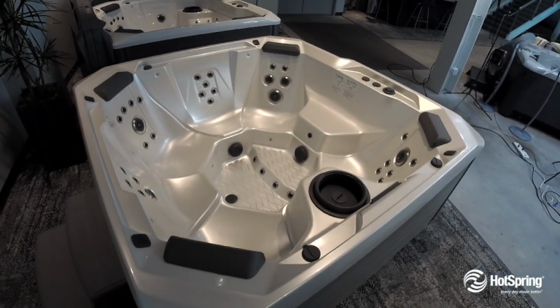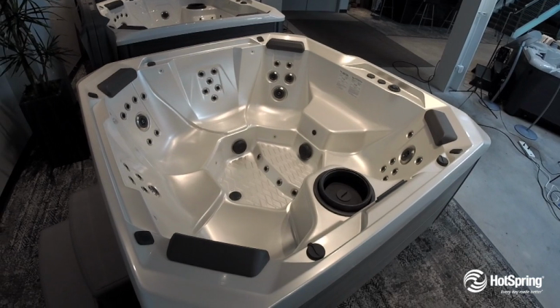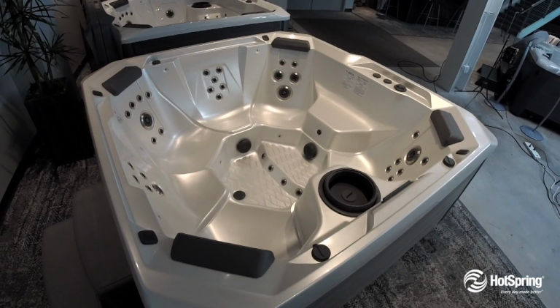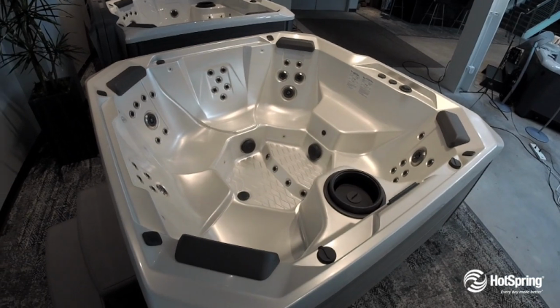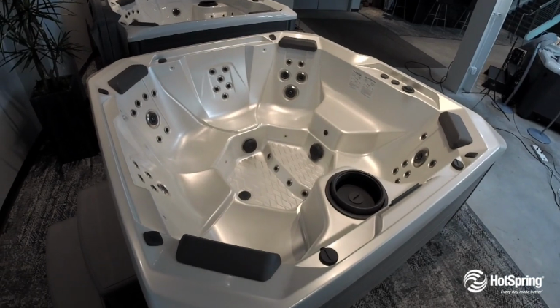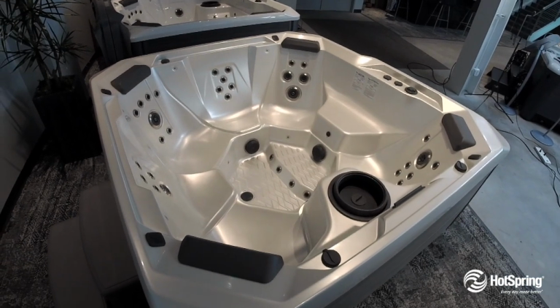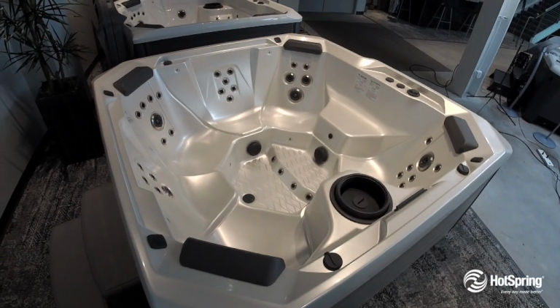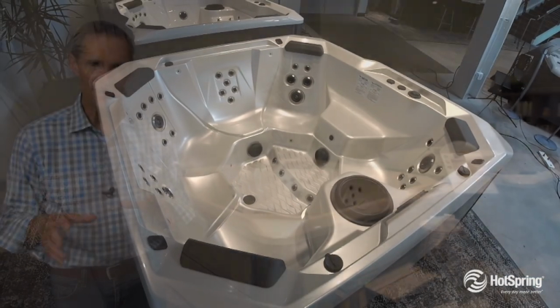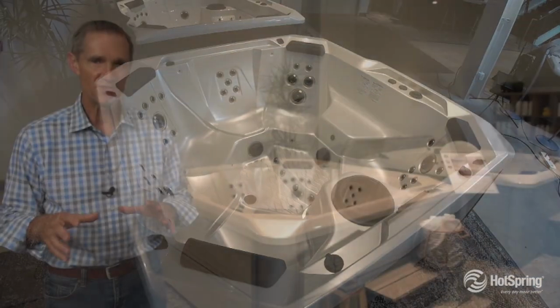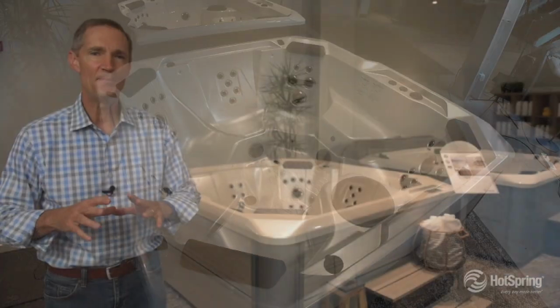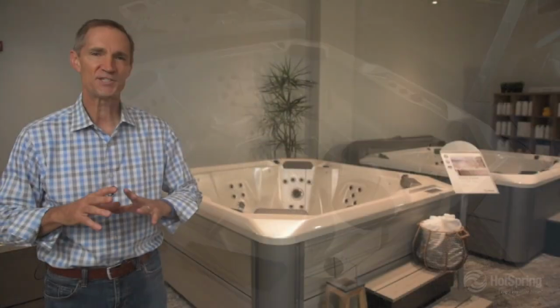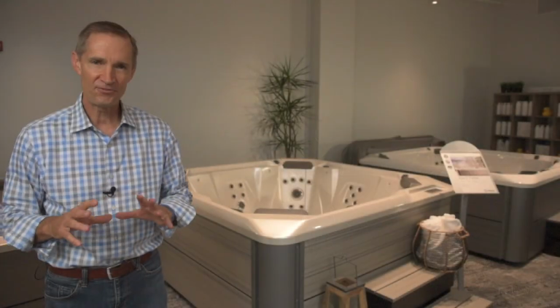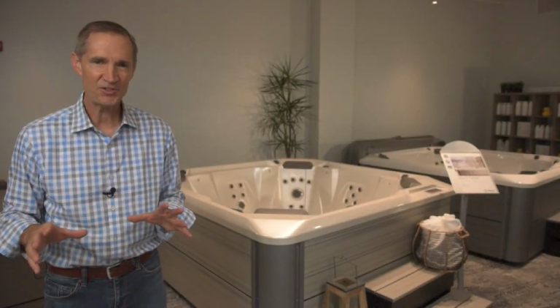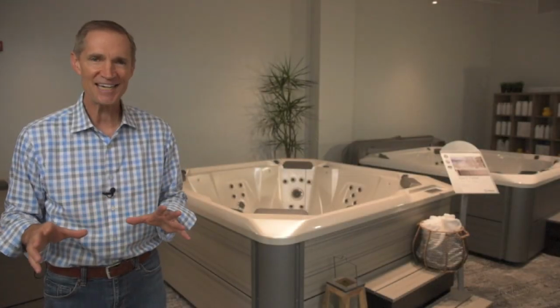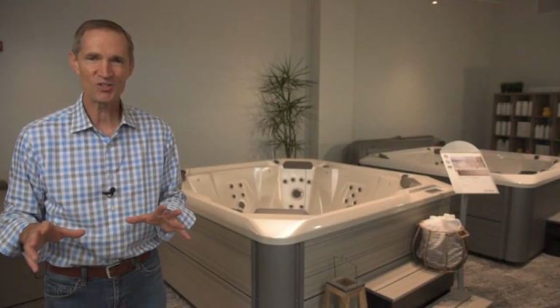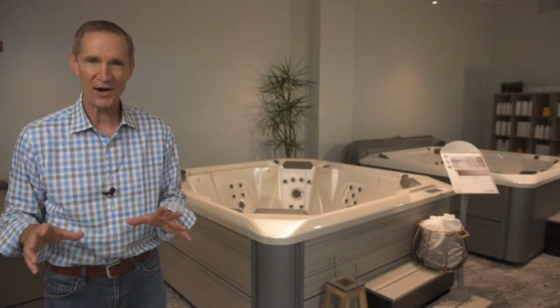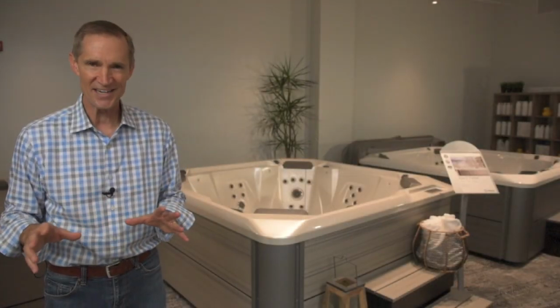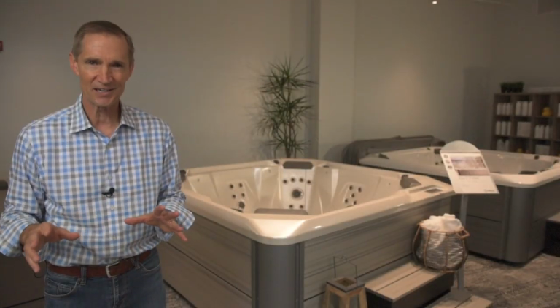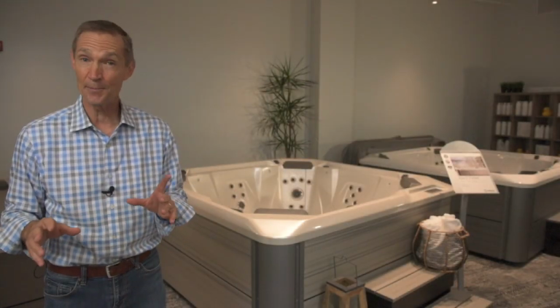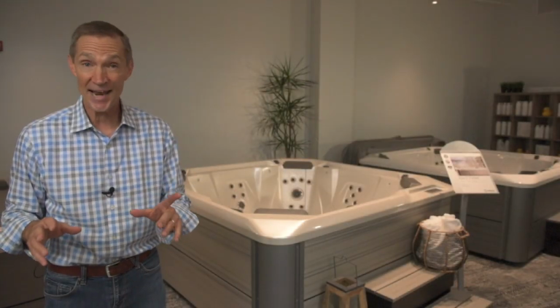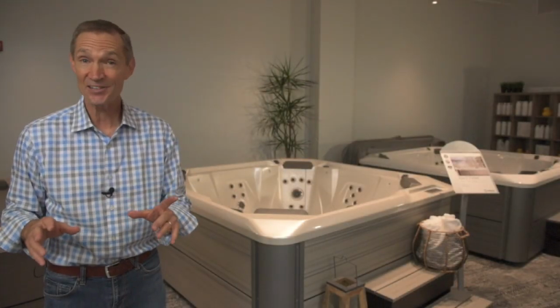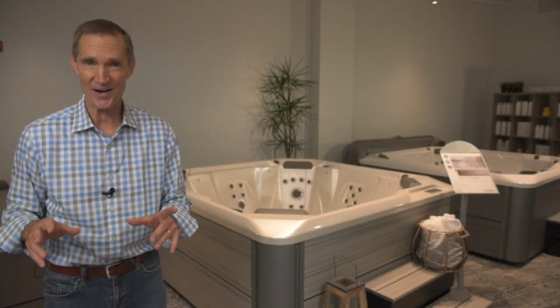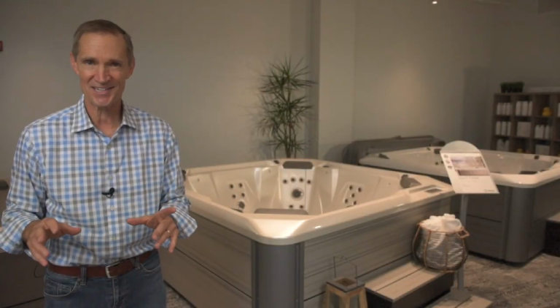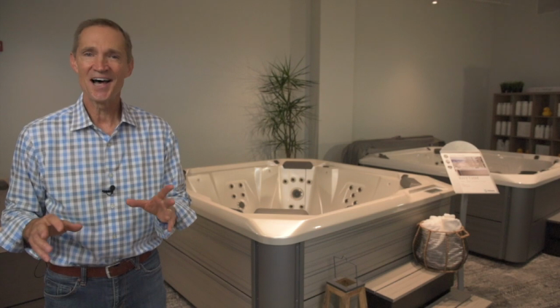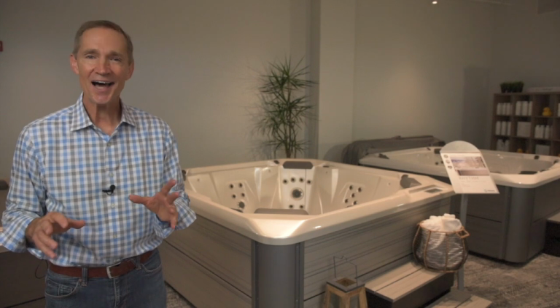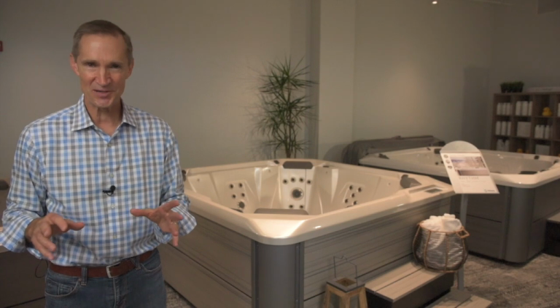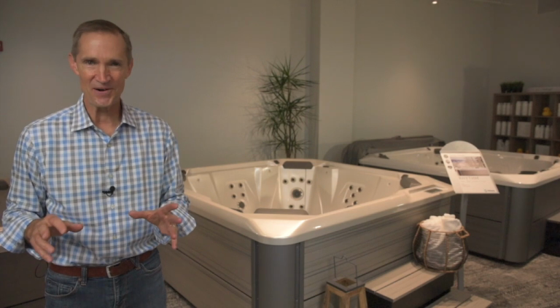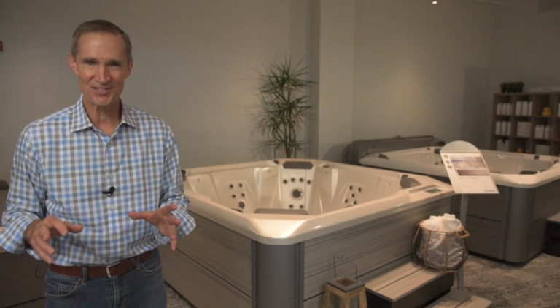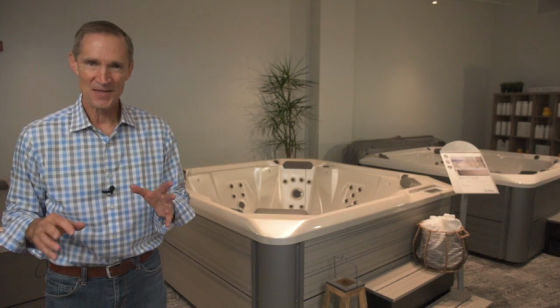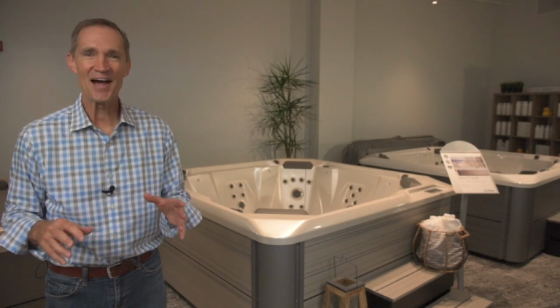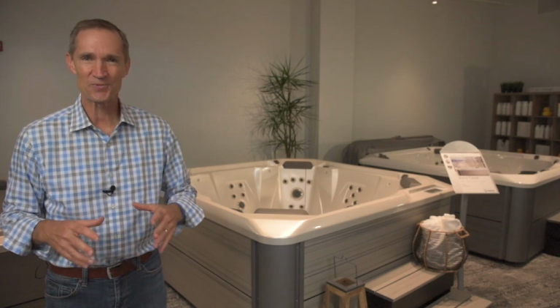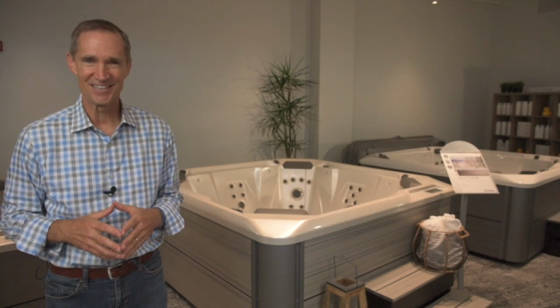The Rhythm is going to provide you with the best 15 to 20 year competitively priced hot tub experience by Hotspring.